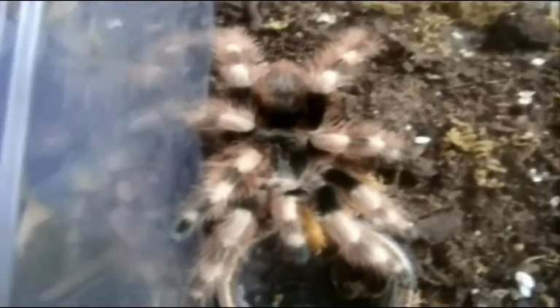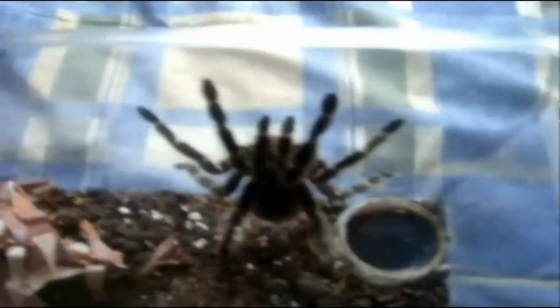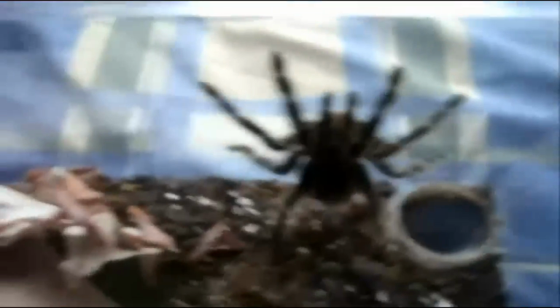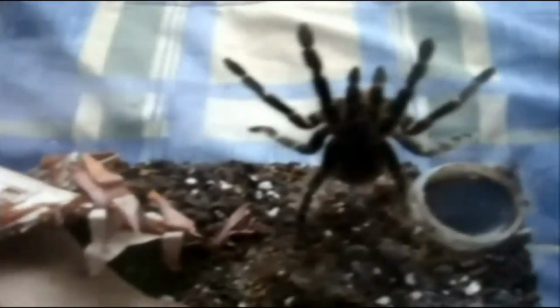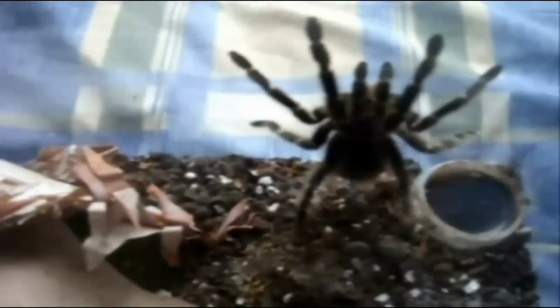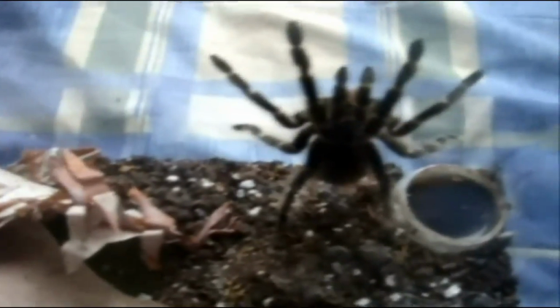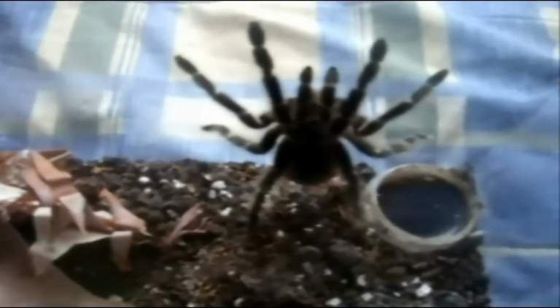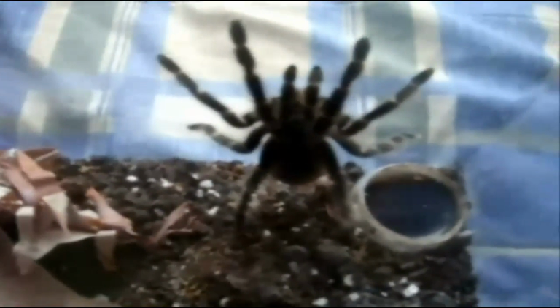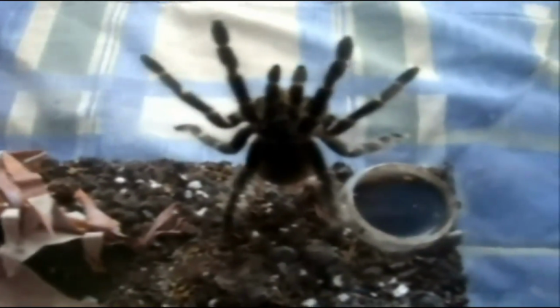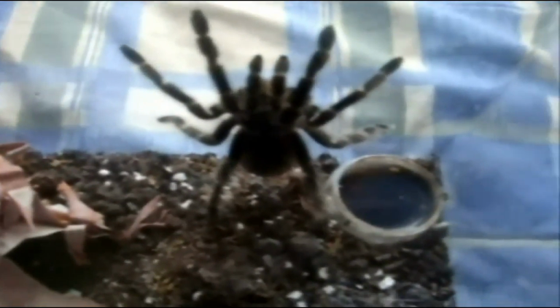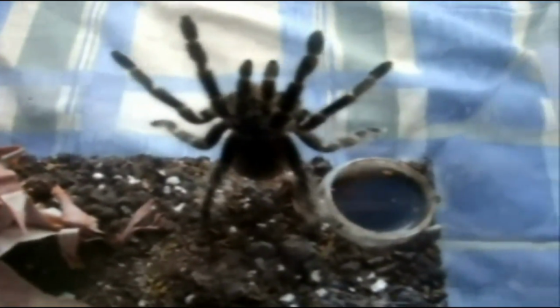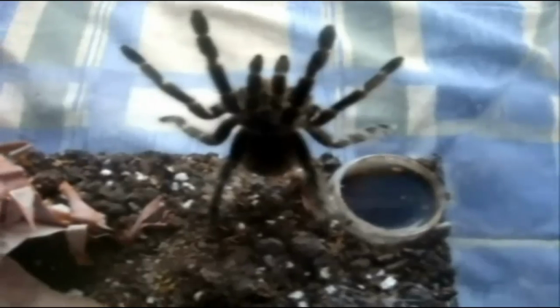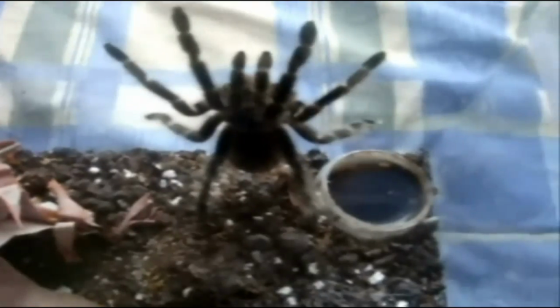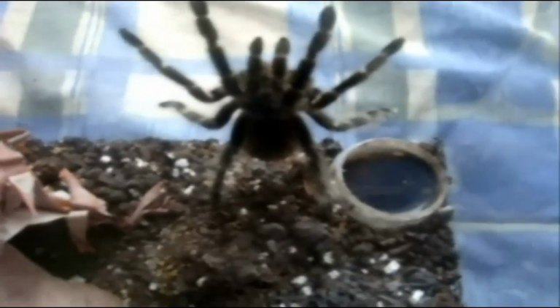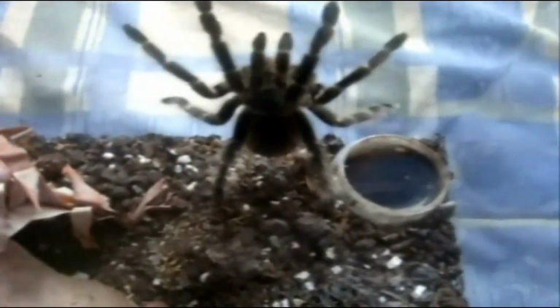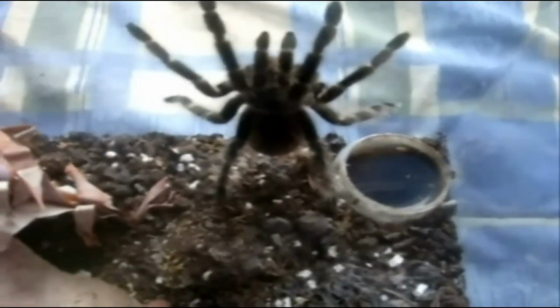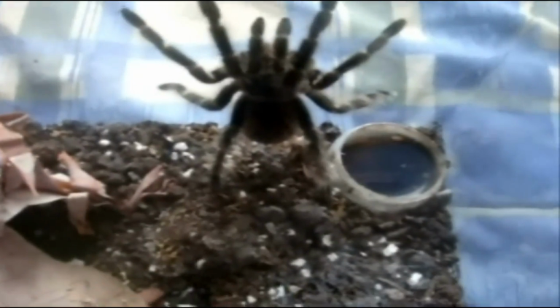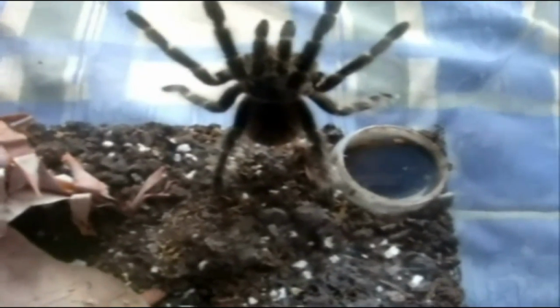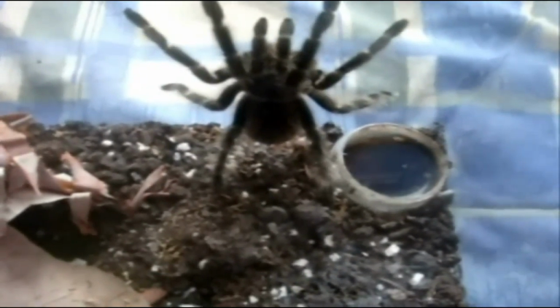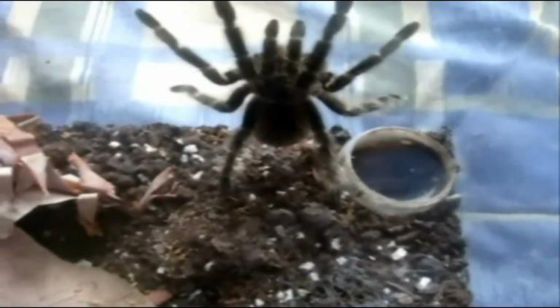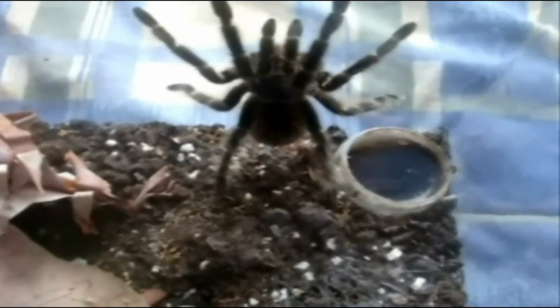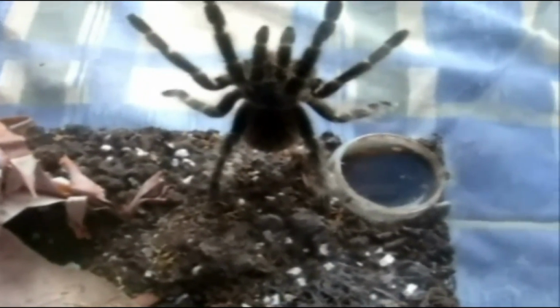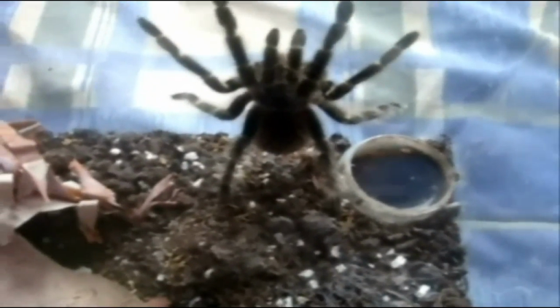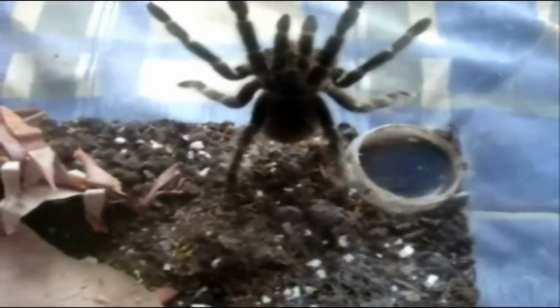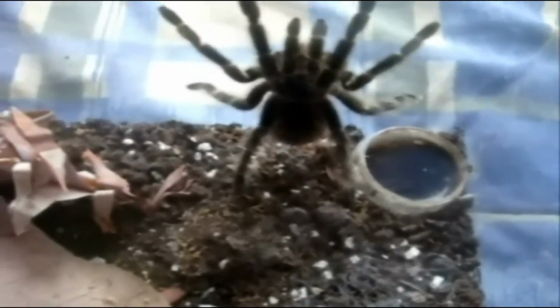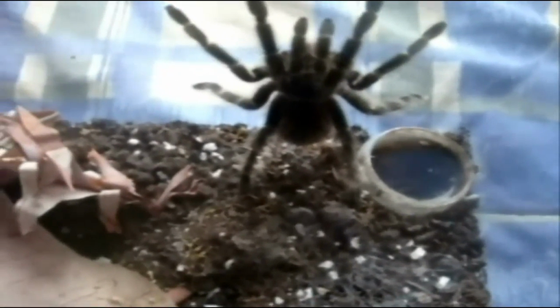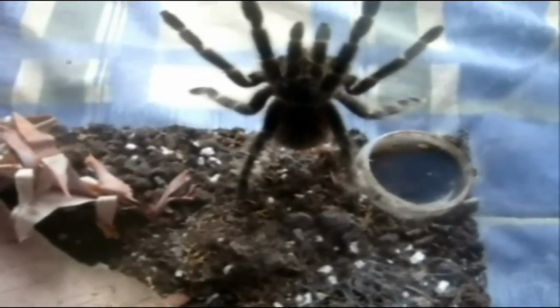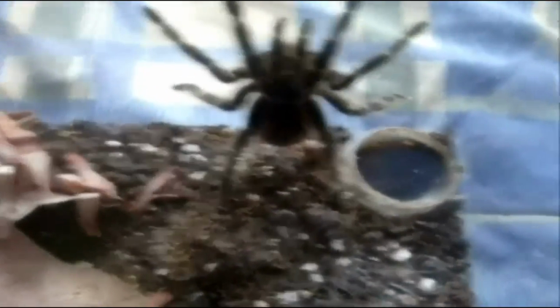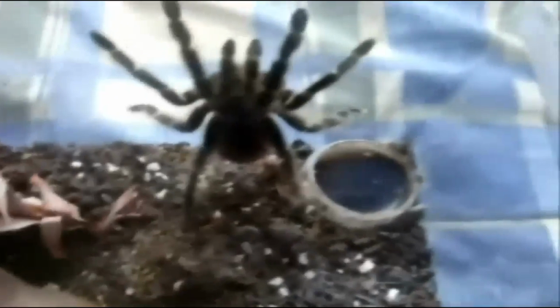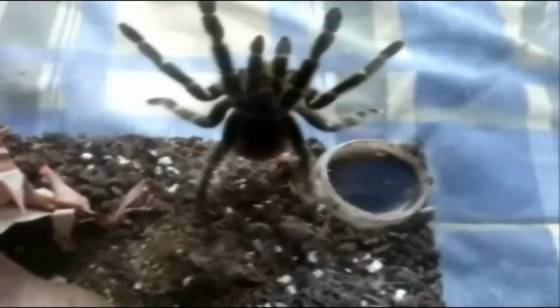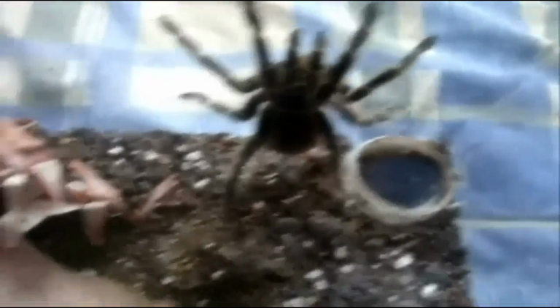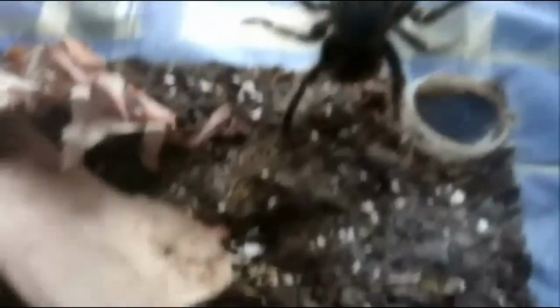Alright, this is my LD — Lasiodora difficilis, Fire Red Bird Eater. This is Dora.